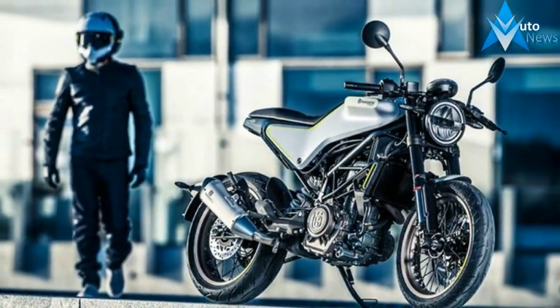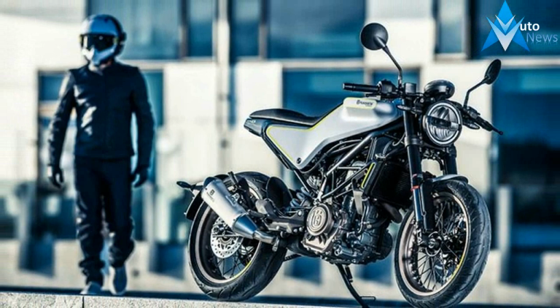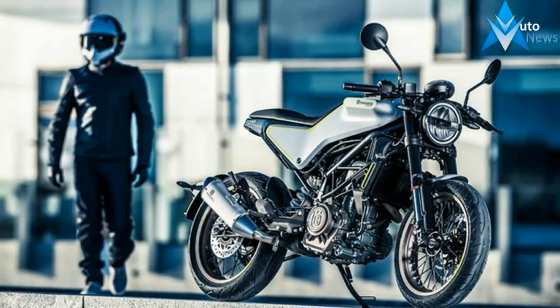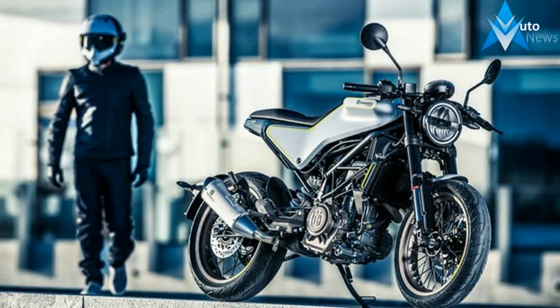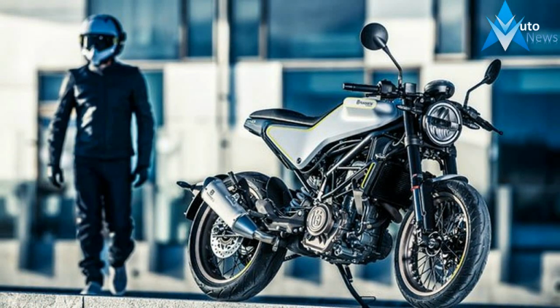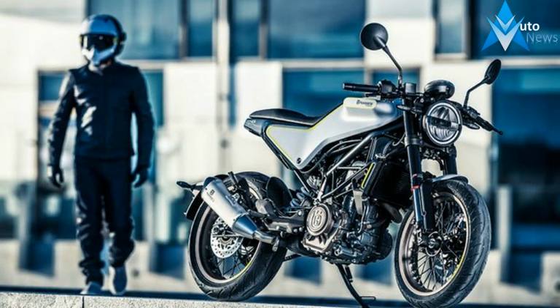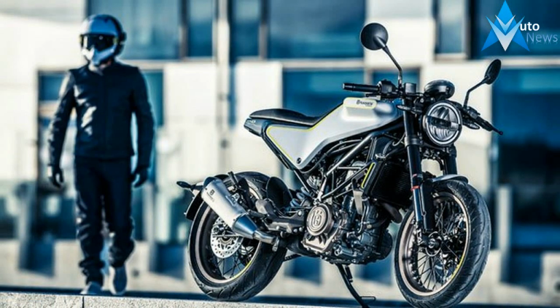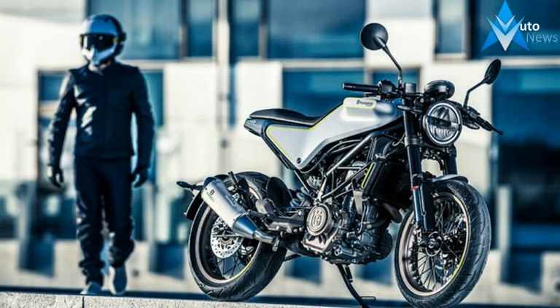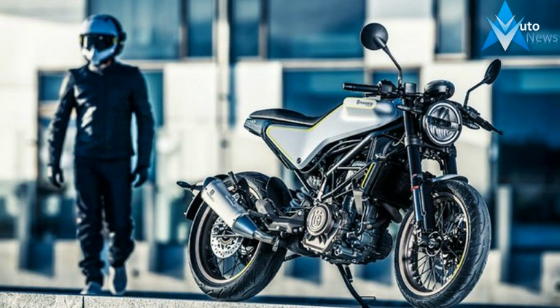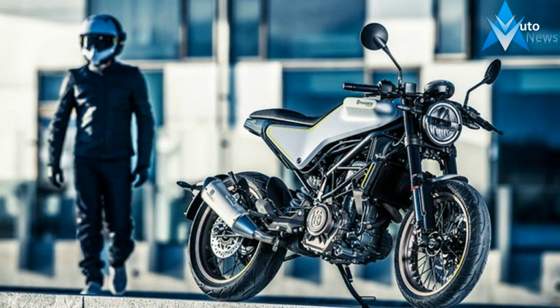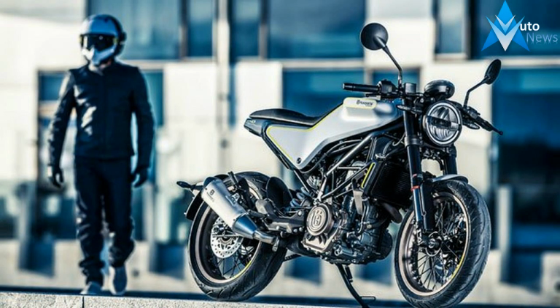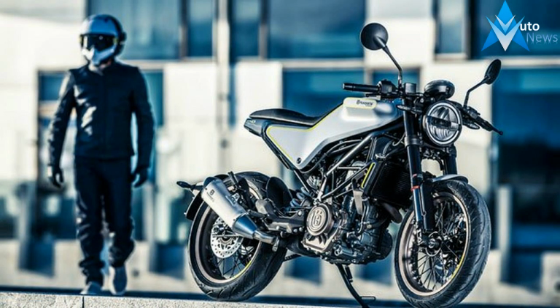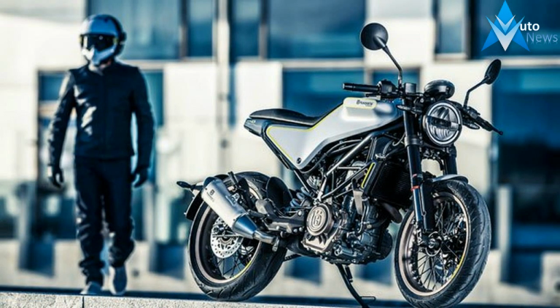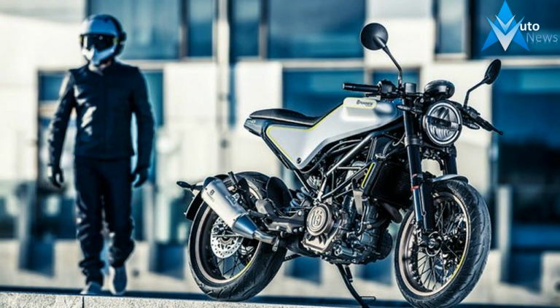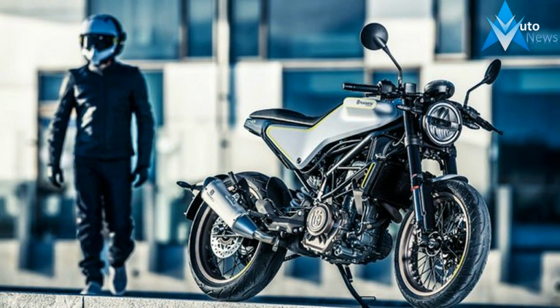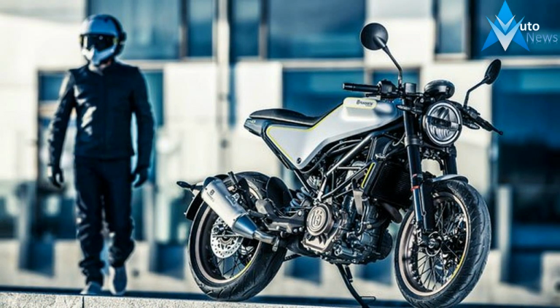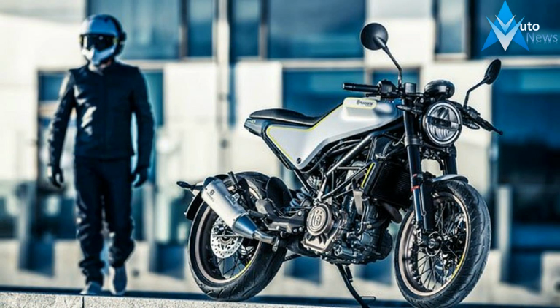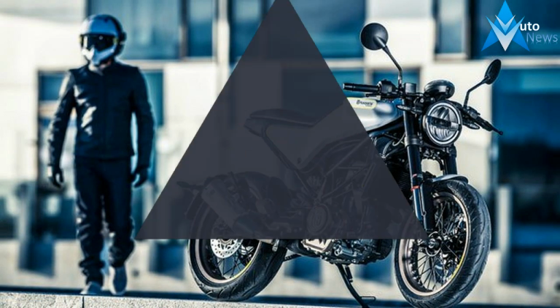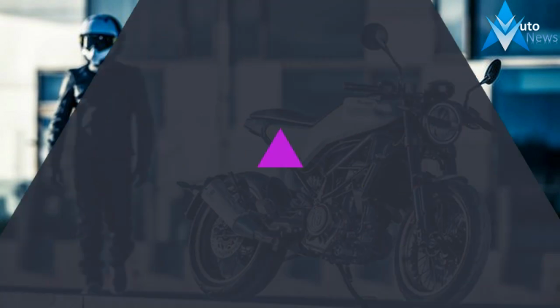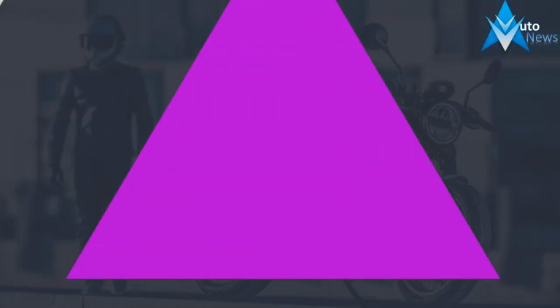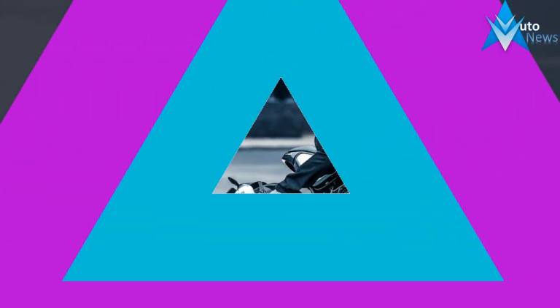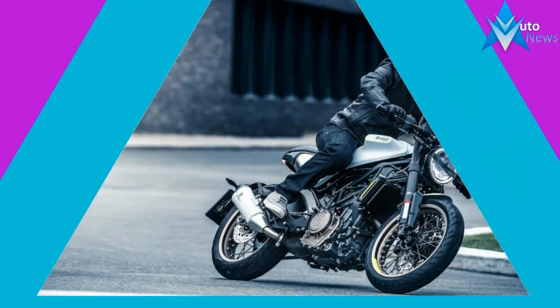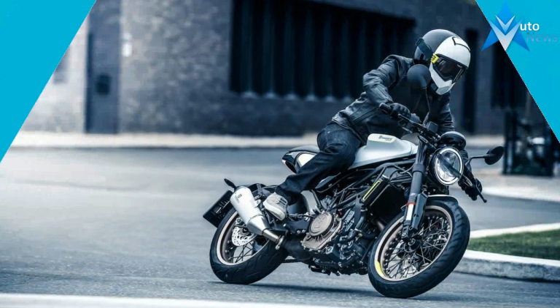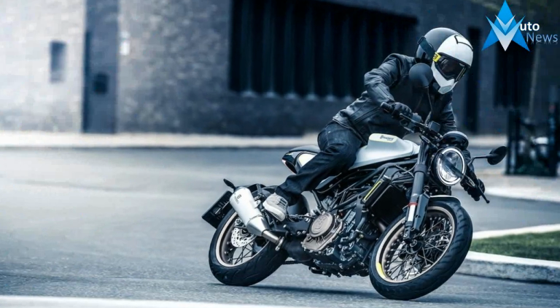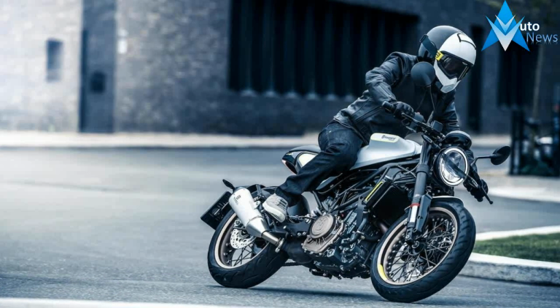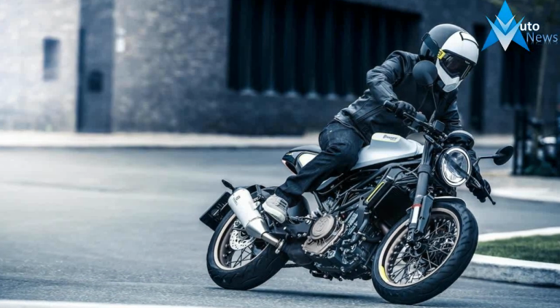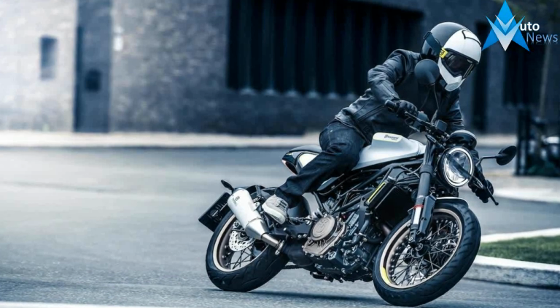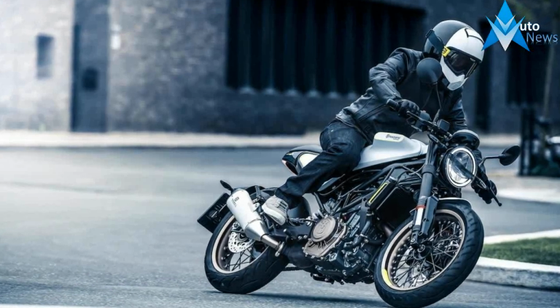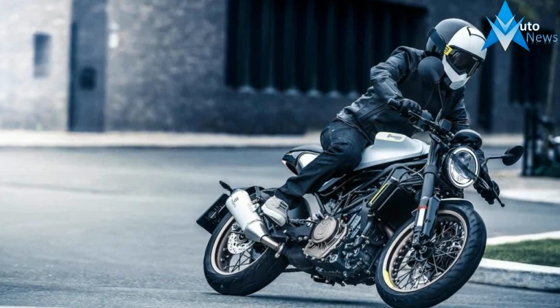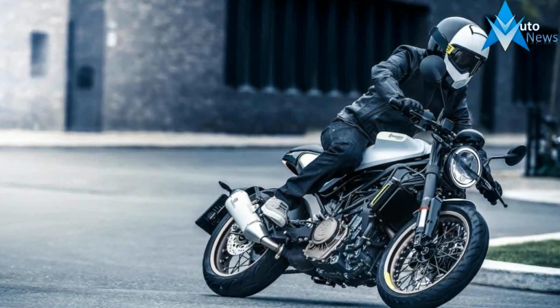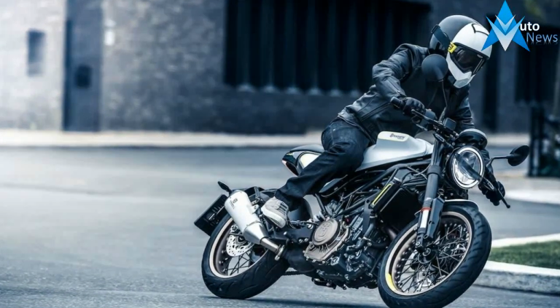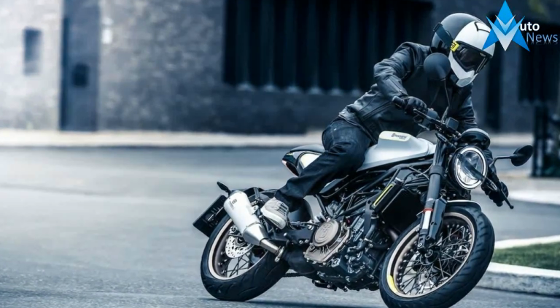Here it is, folks, the most anticipated motorcycle of 2017.